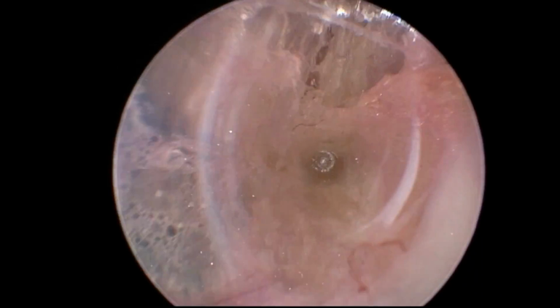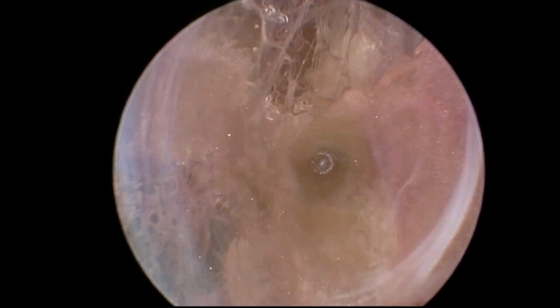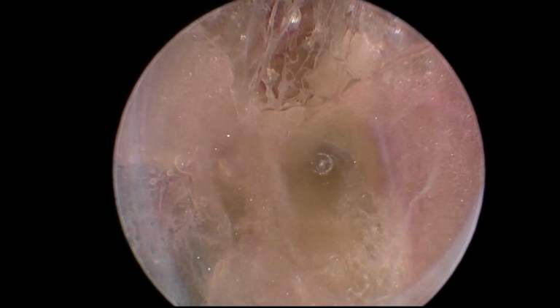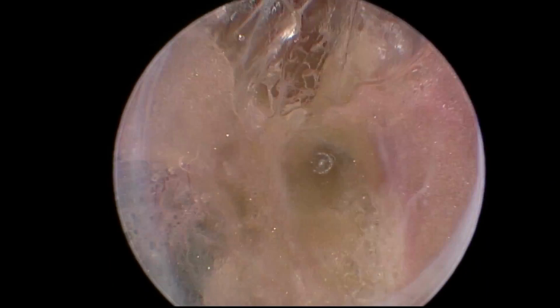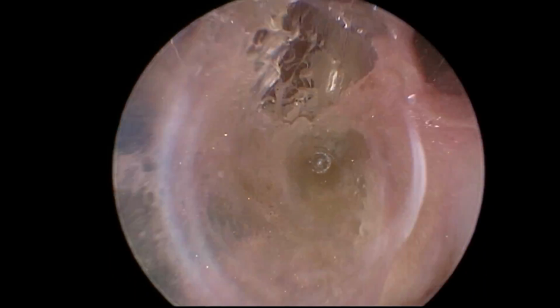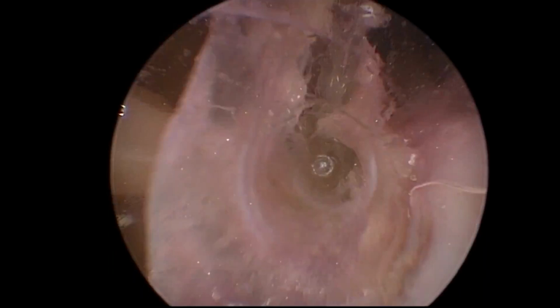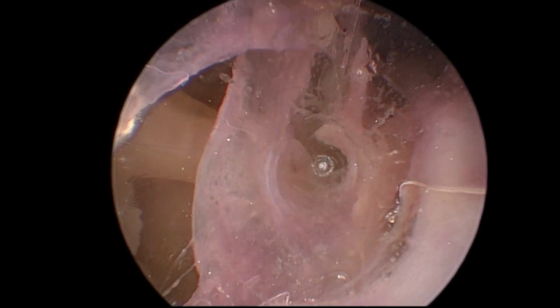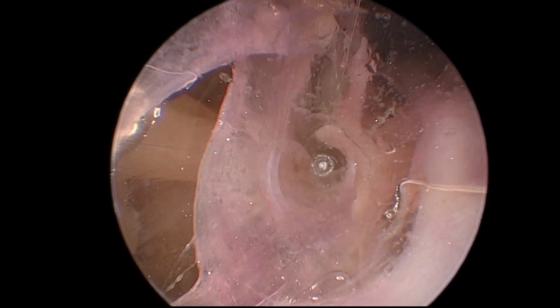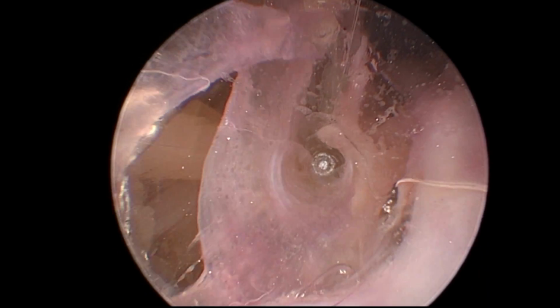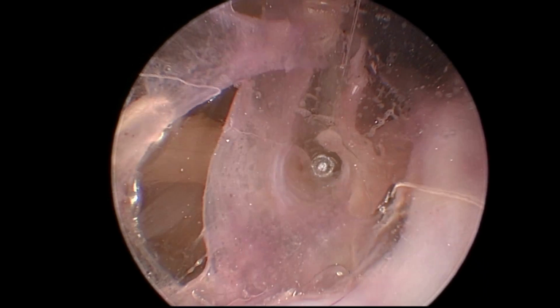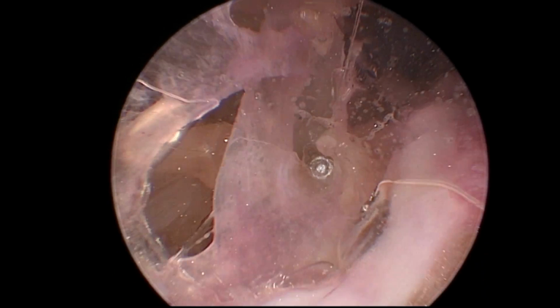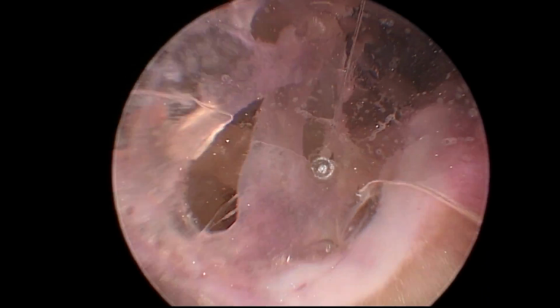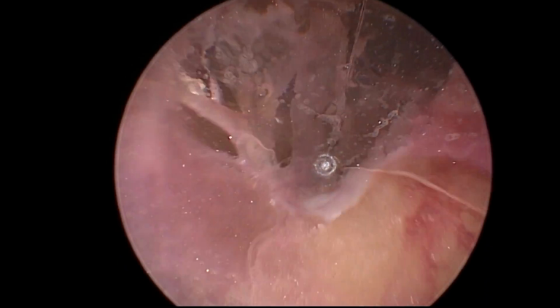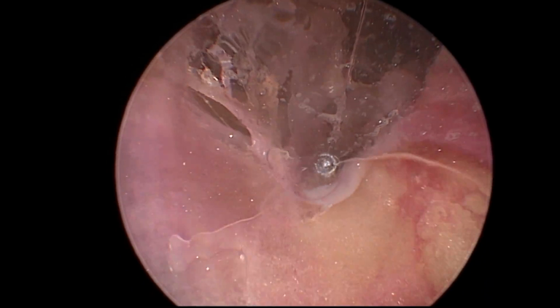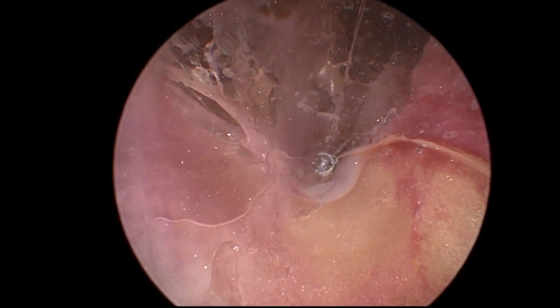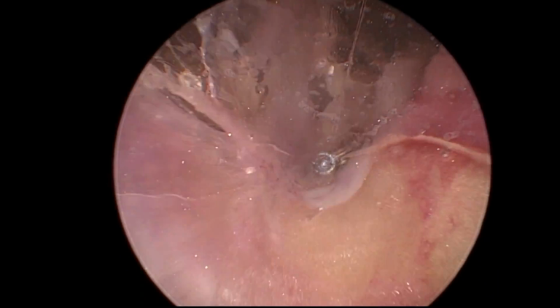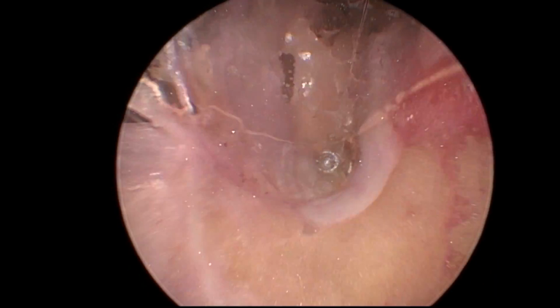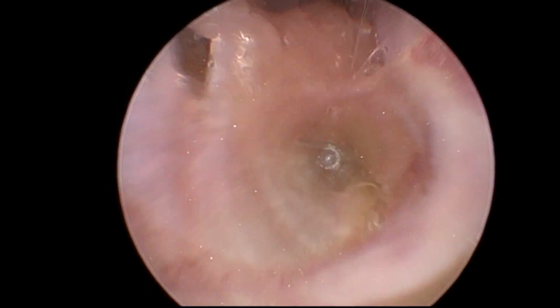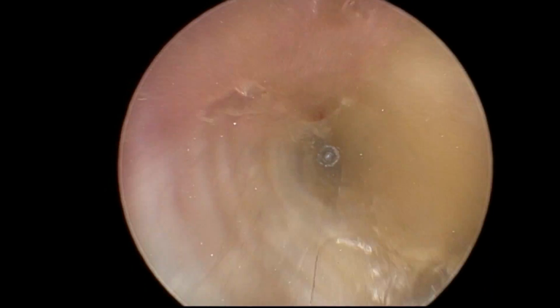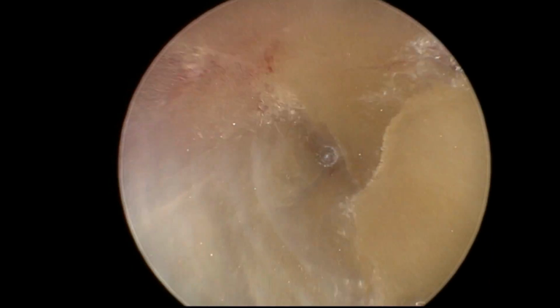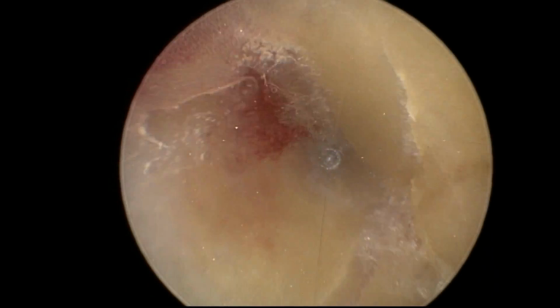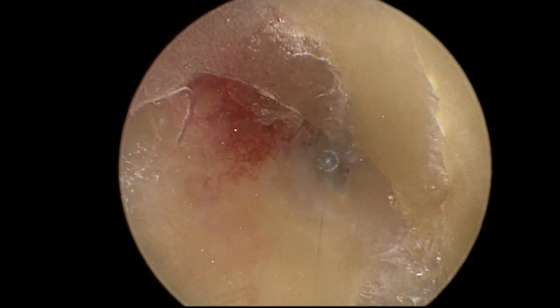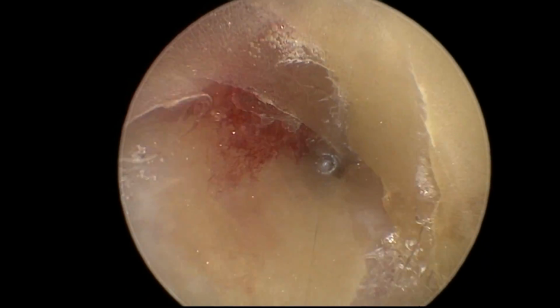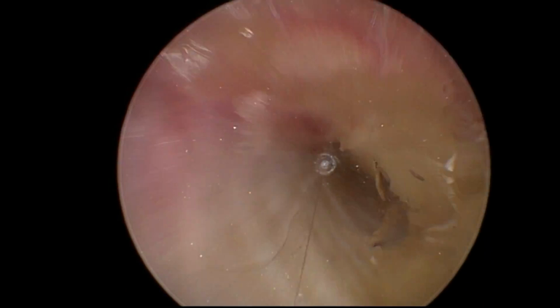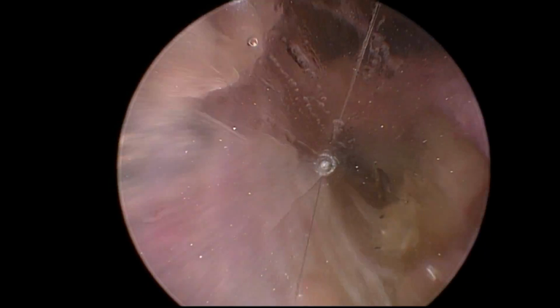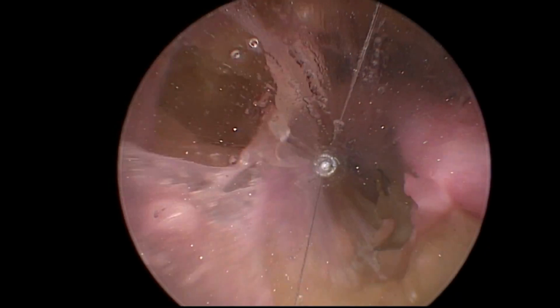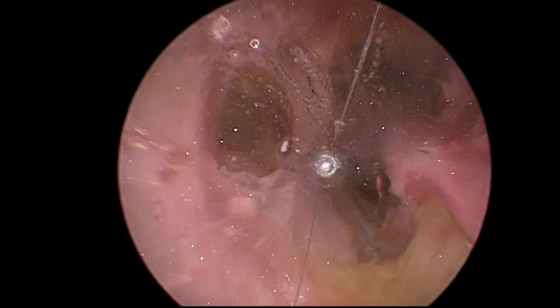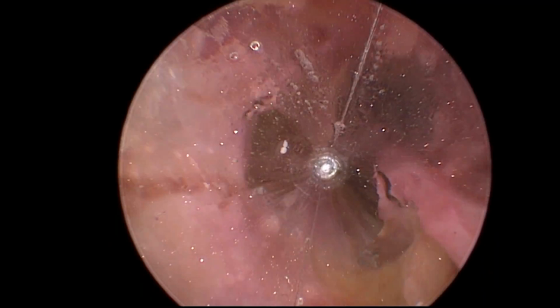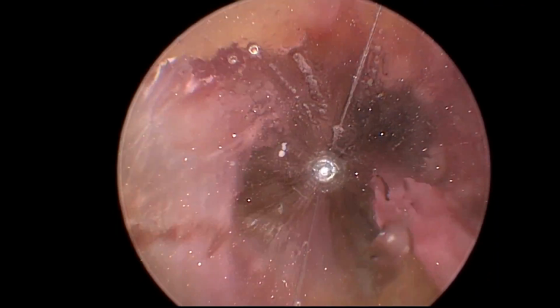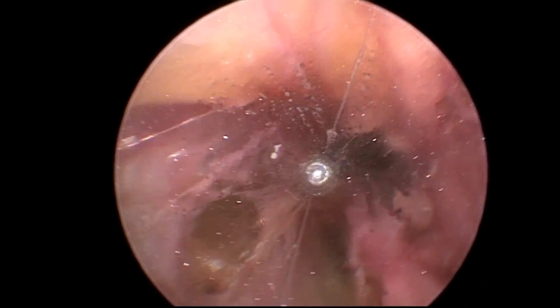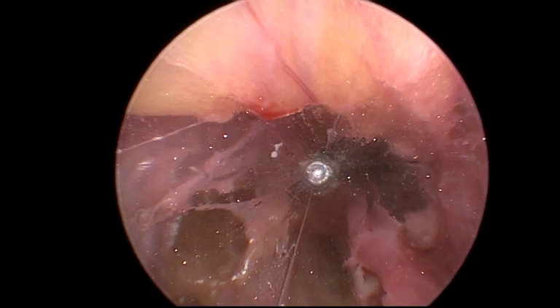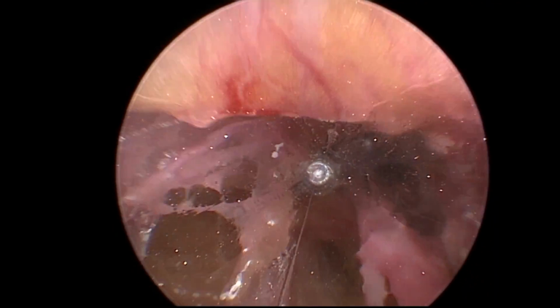I cauterize a little bit of adventitia and then I'm ready to continue my dissection.